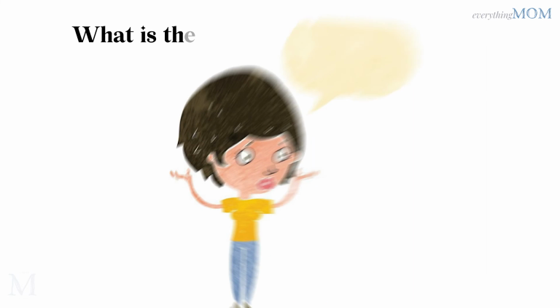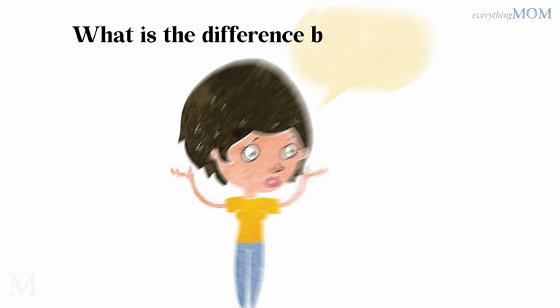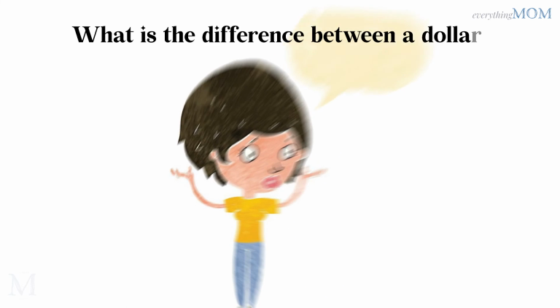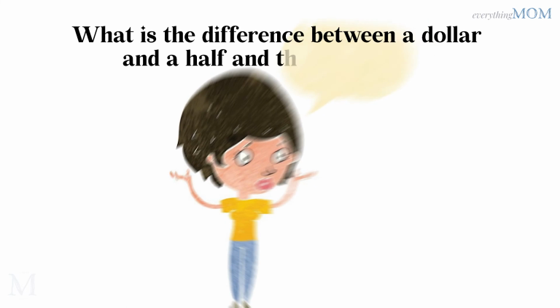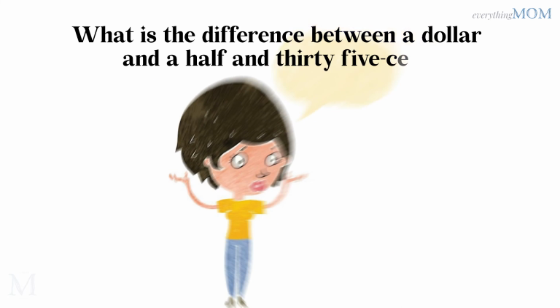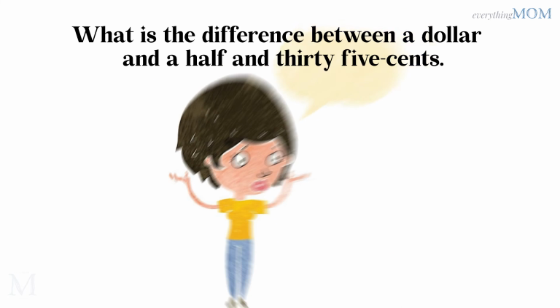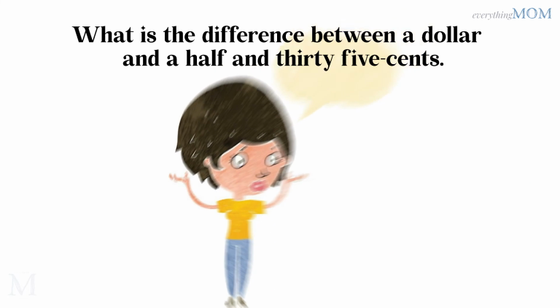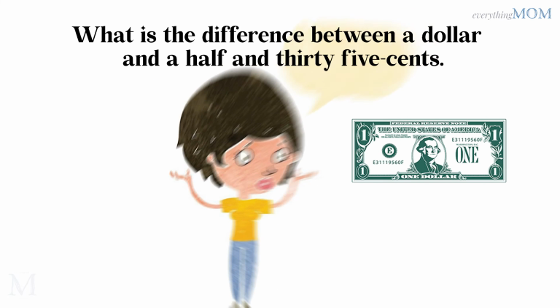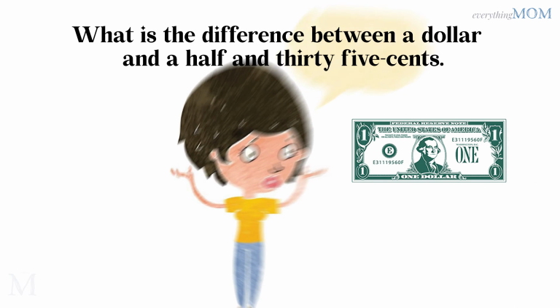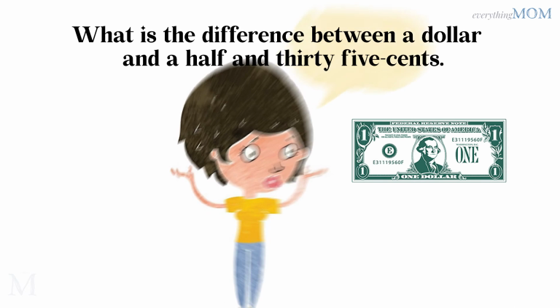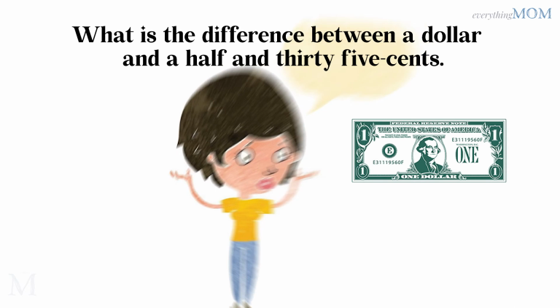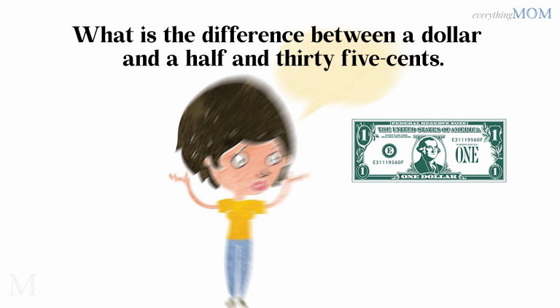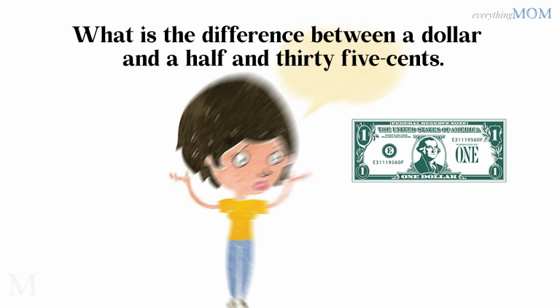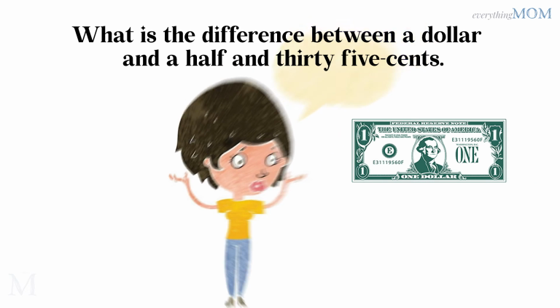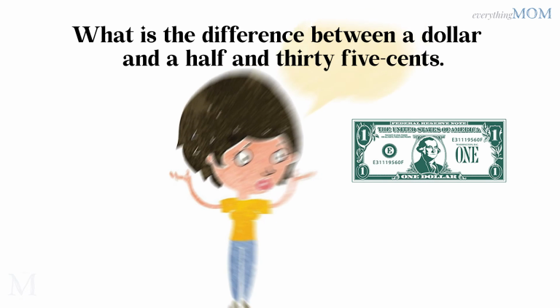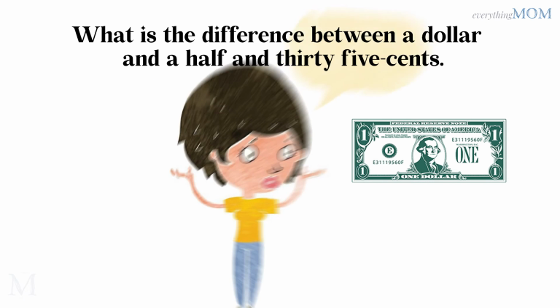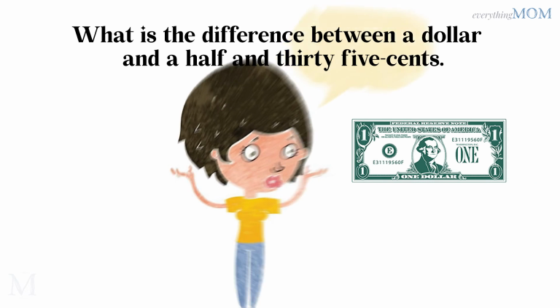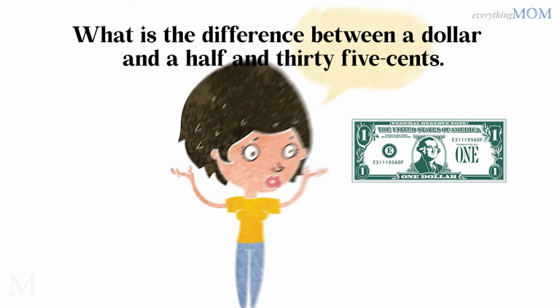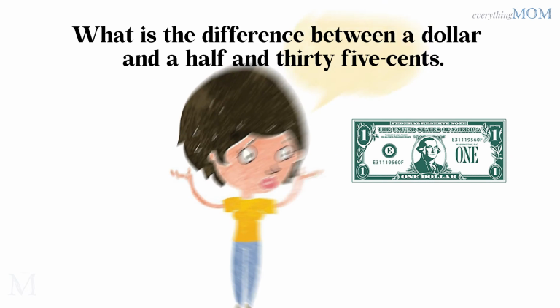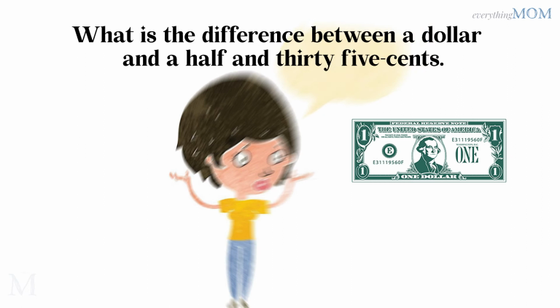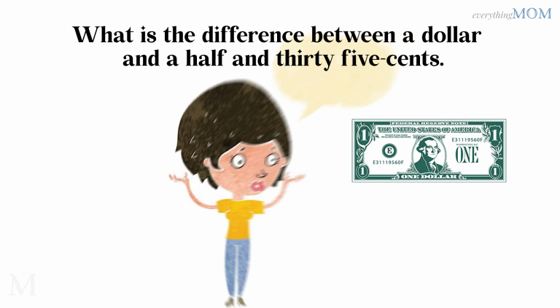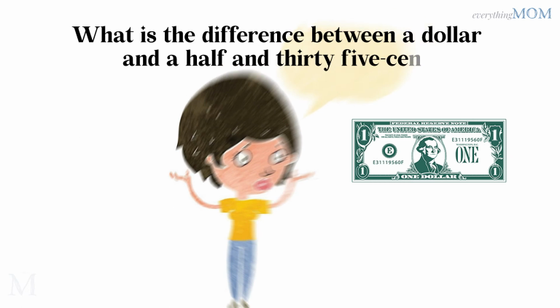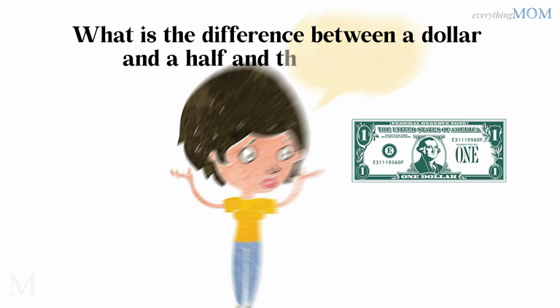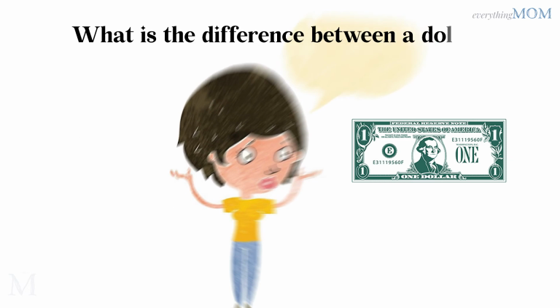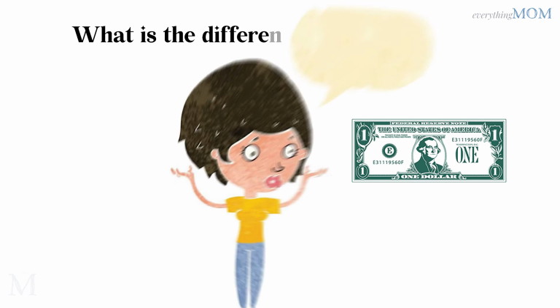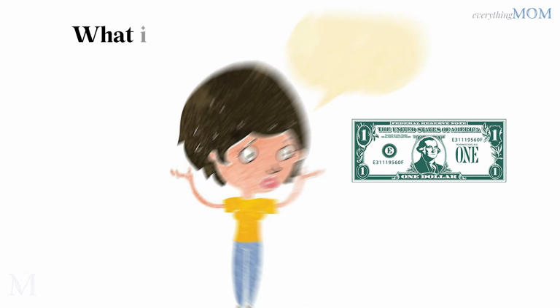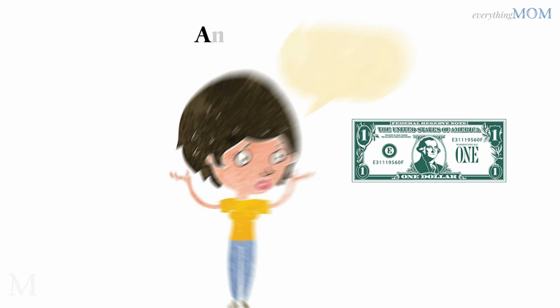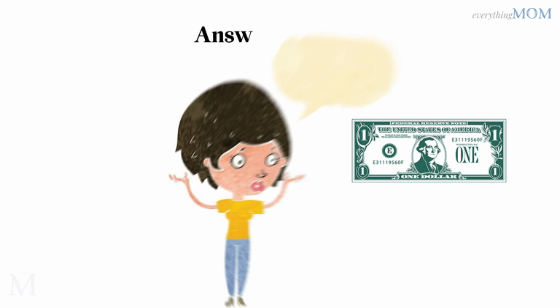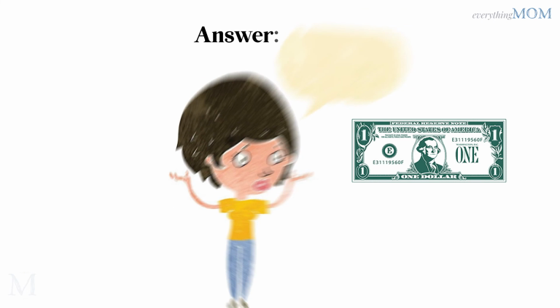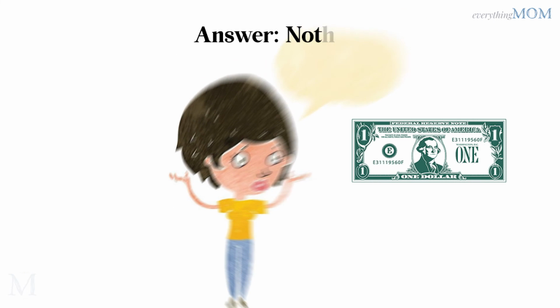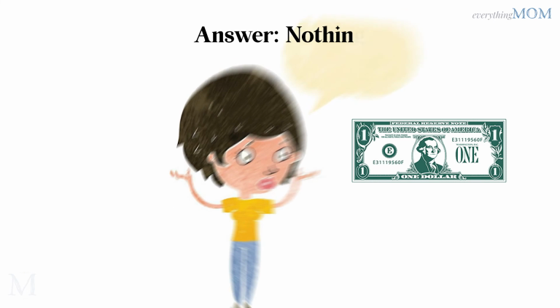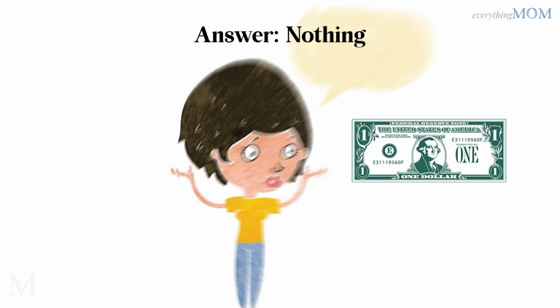What is the difference between a dollar and a half and 35 cents? Nothing.